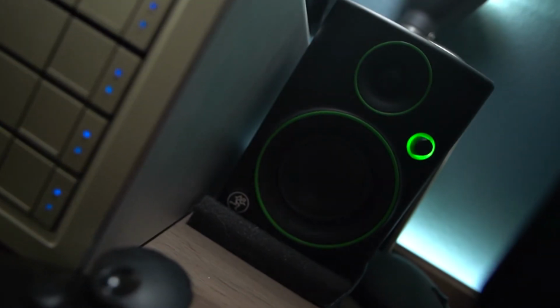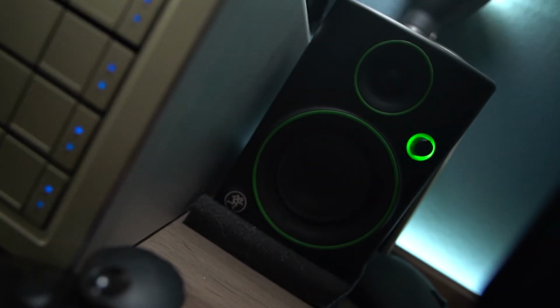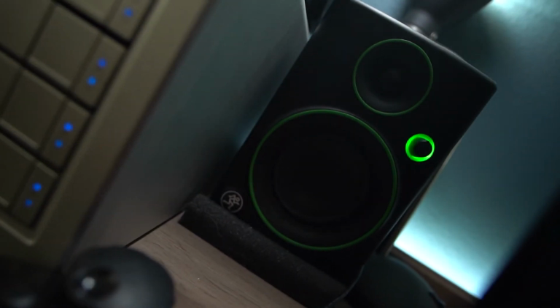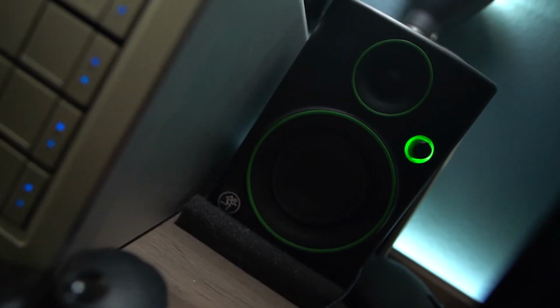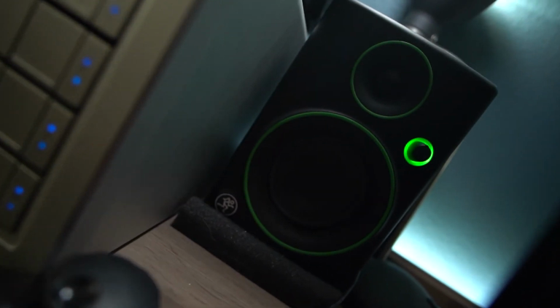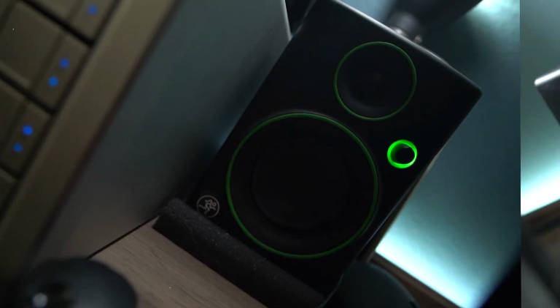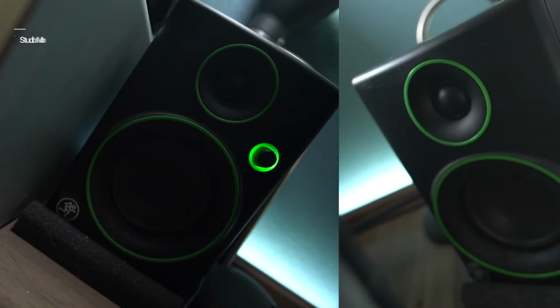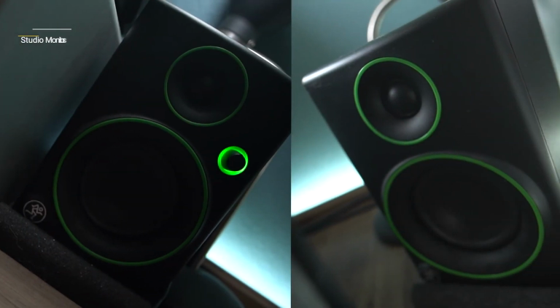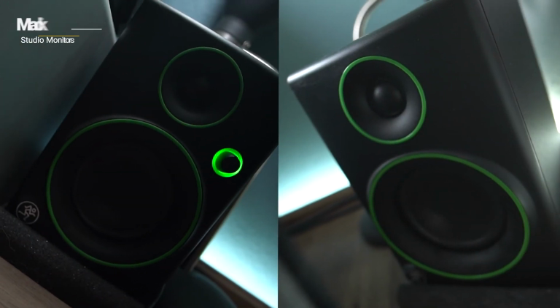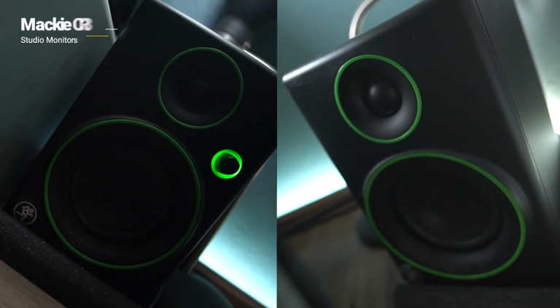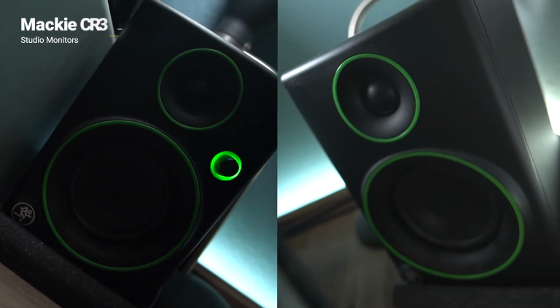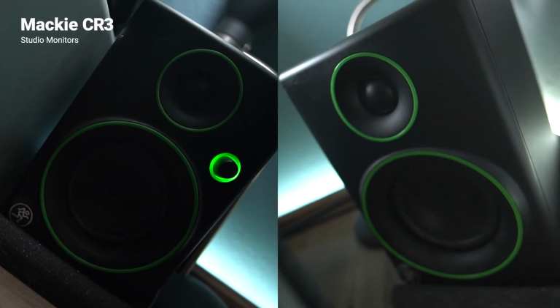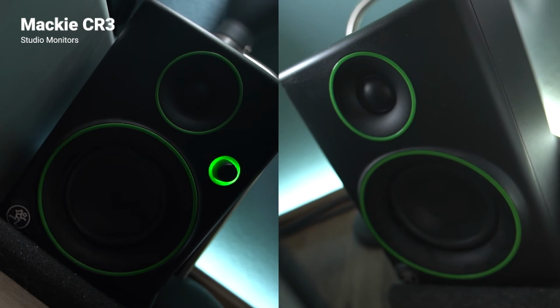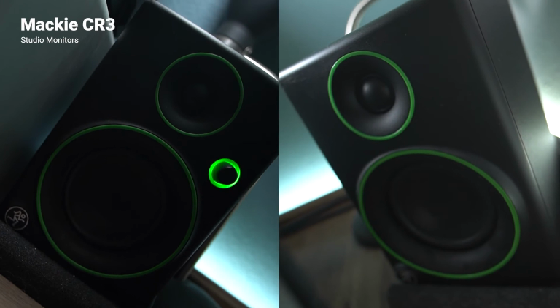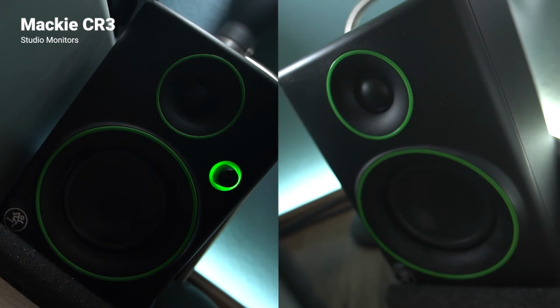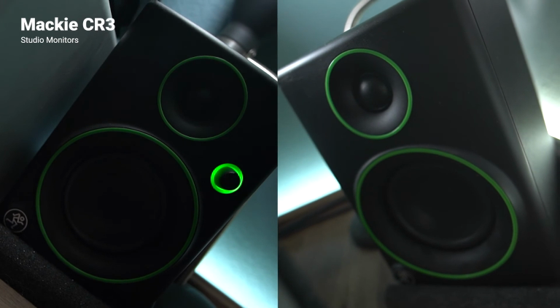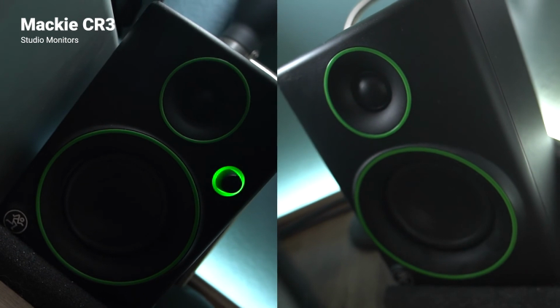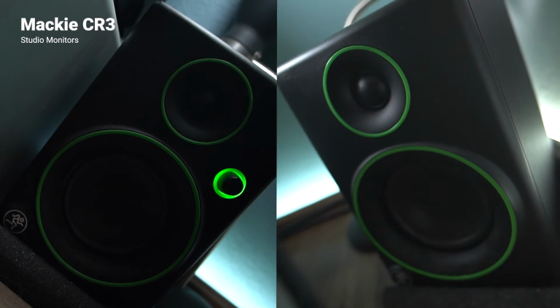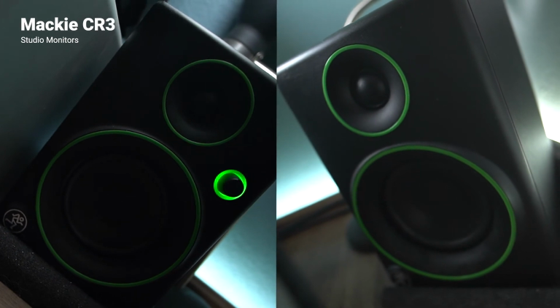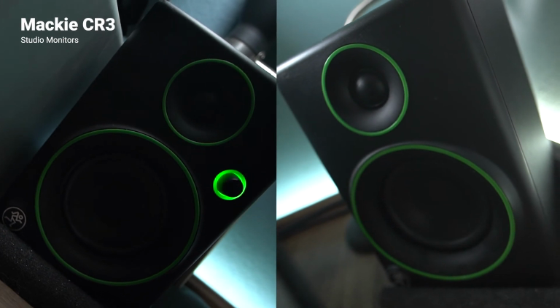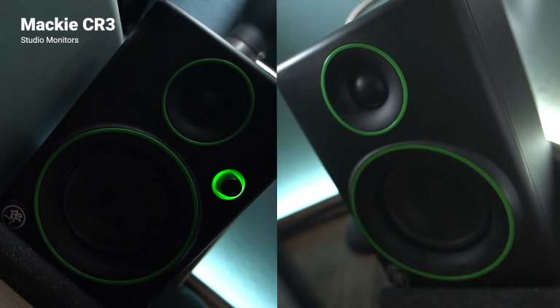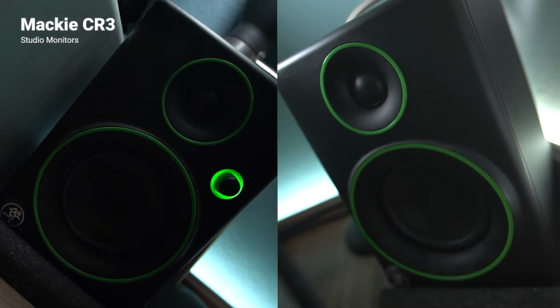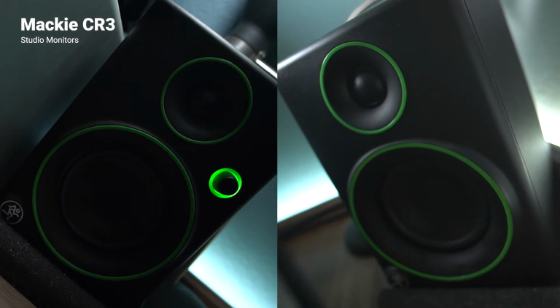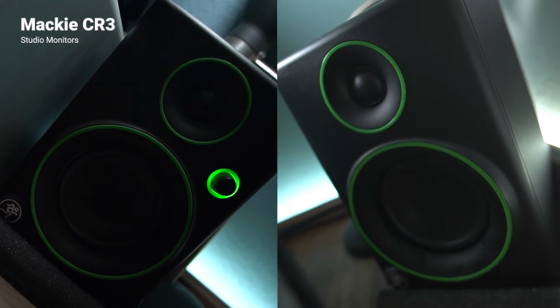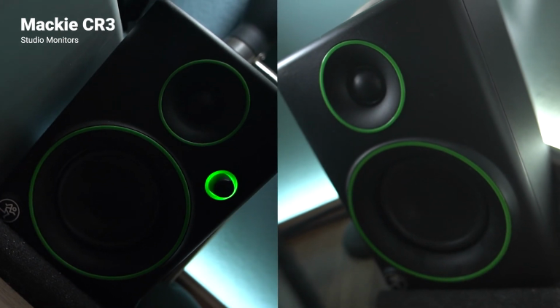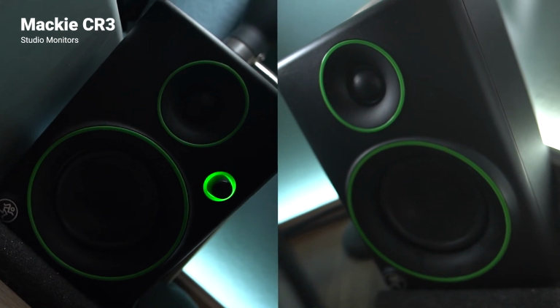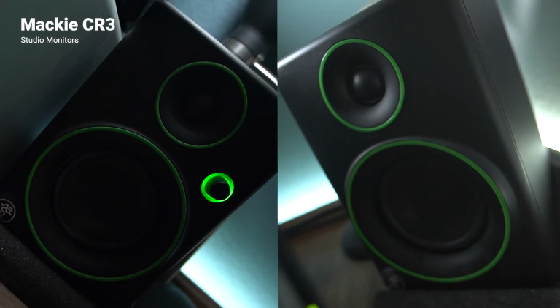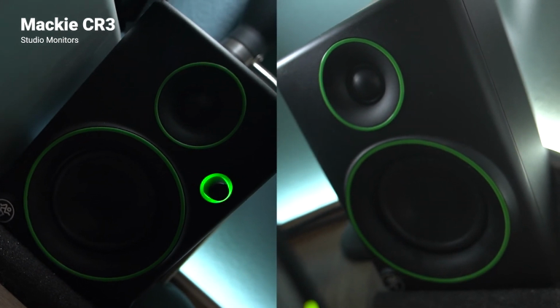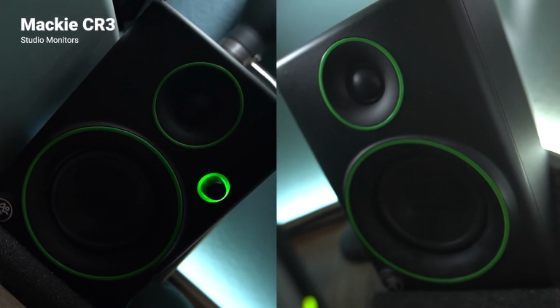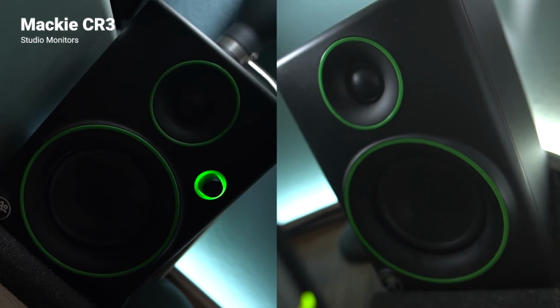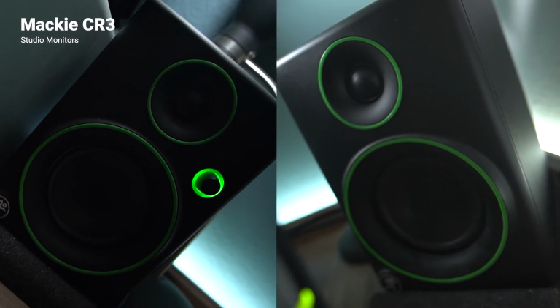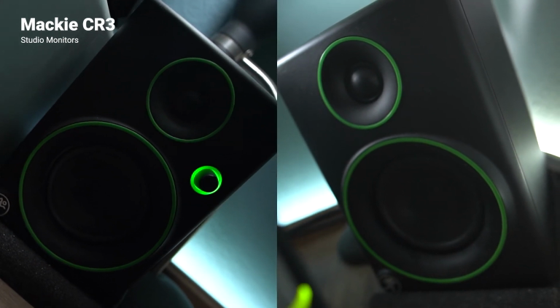For speakers I use a pair of Mackie CR3 studio monitors. They're easy on the budget and sweet on the ears.